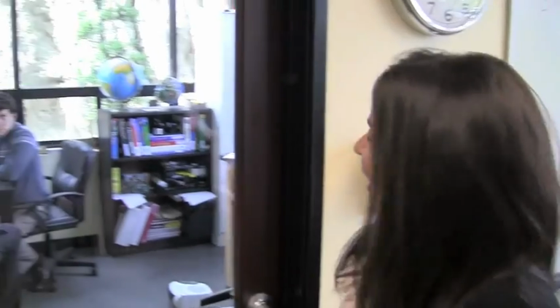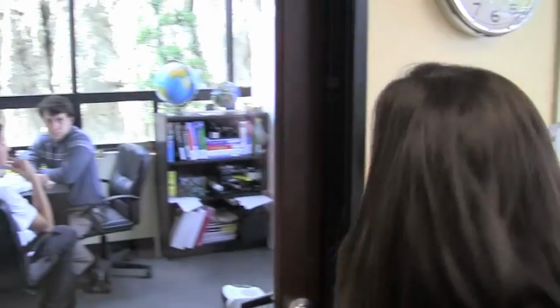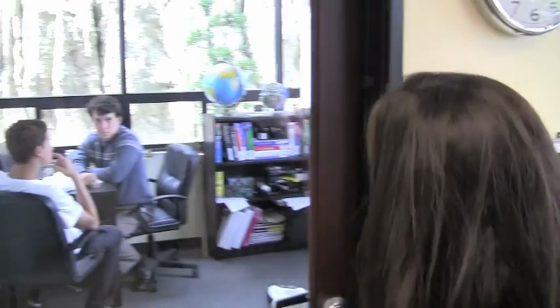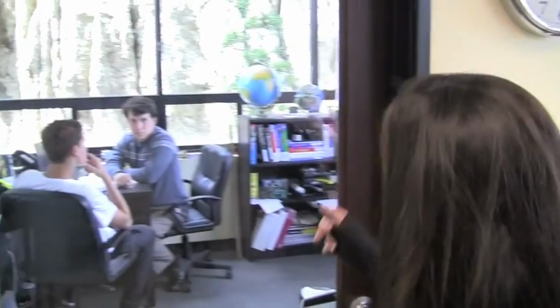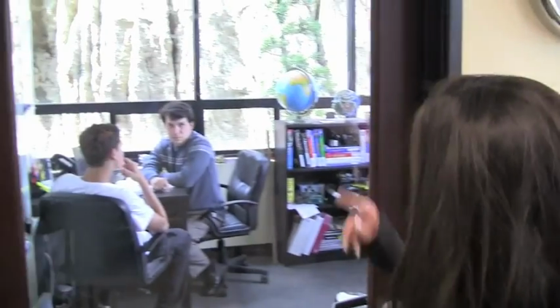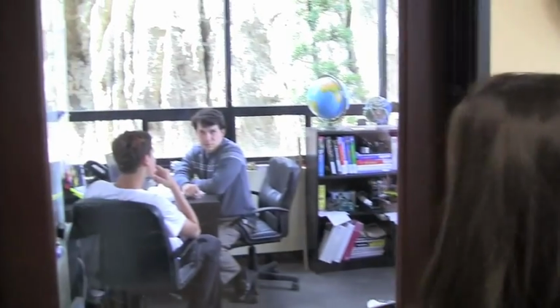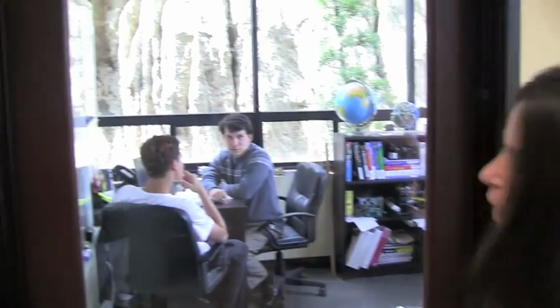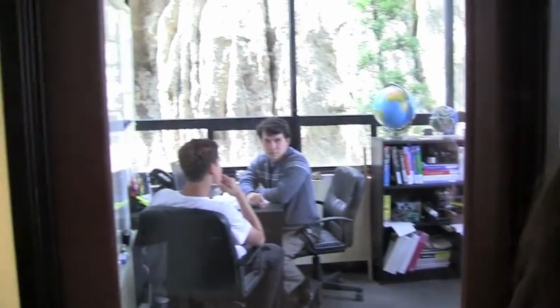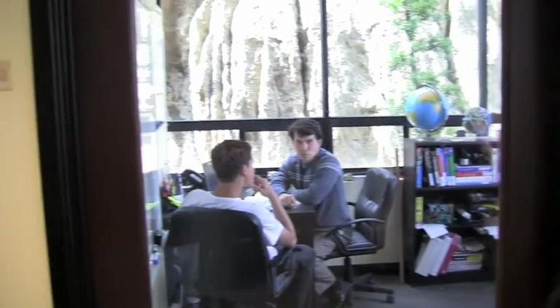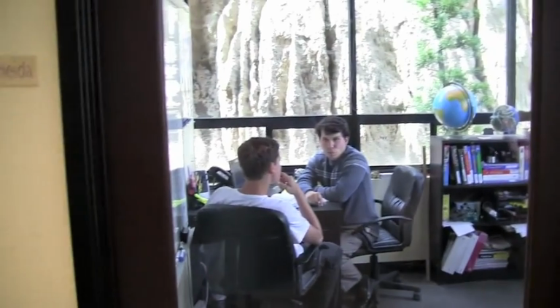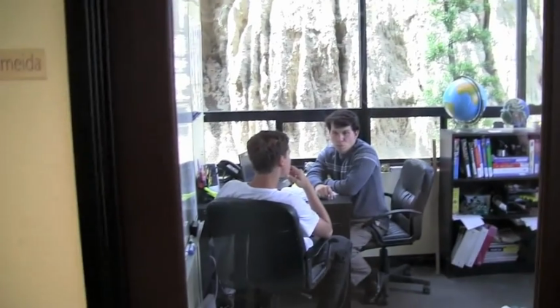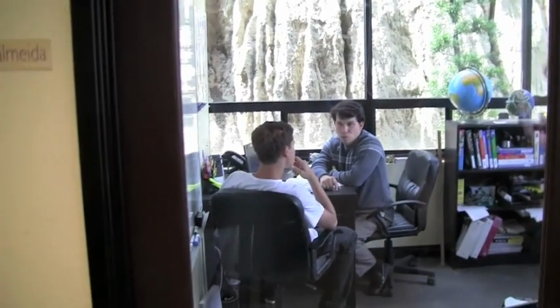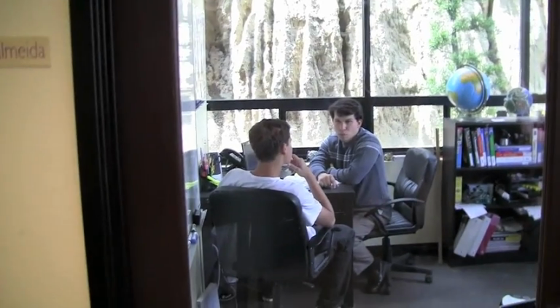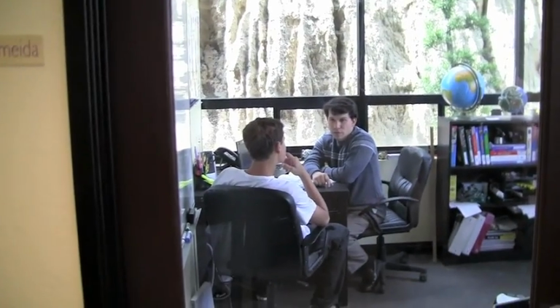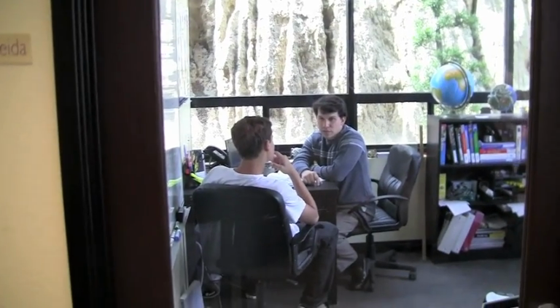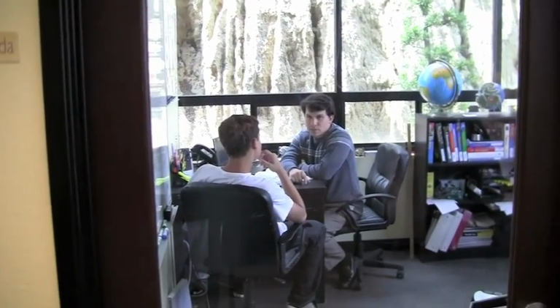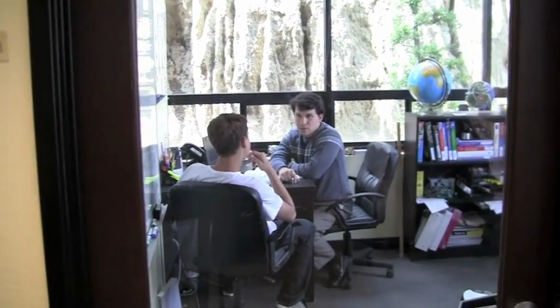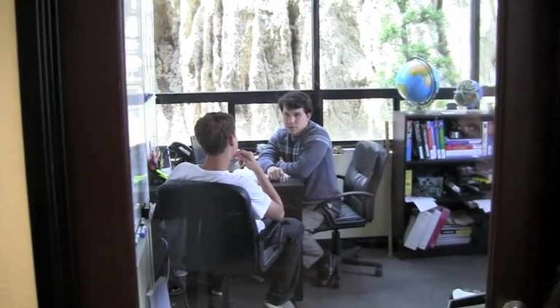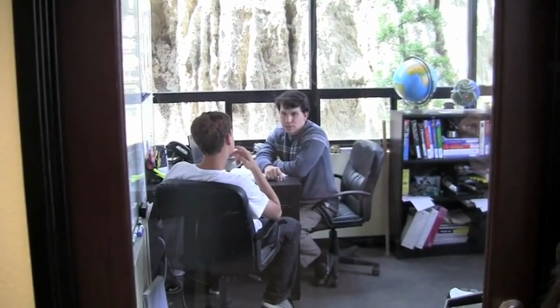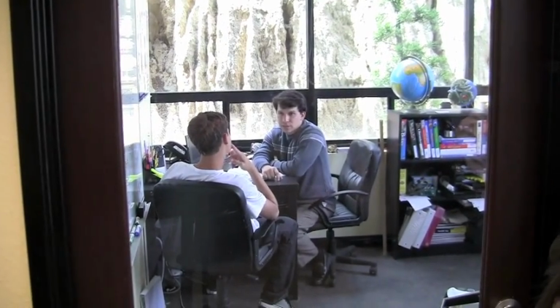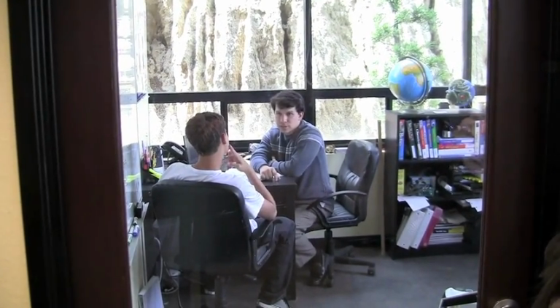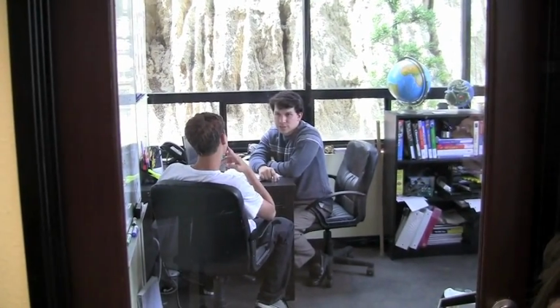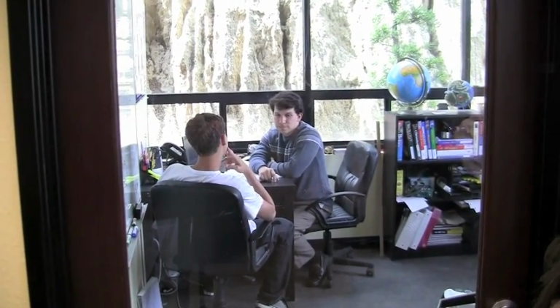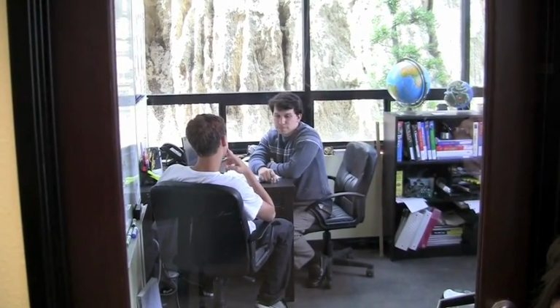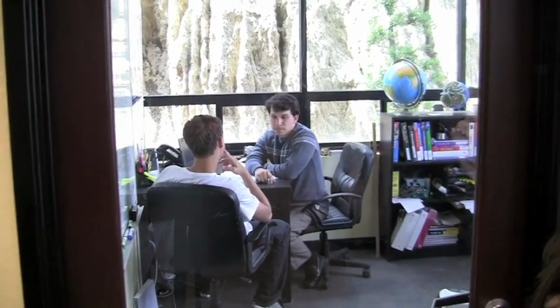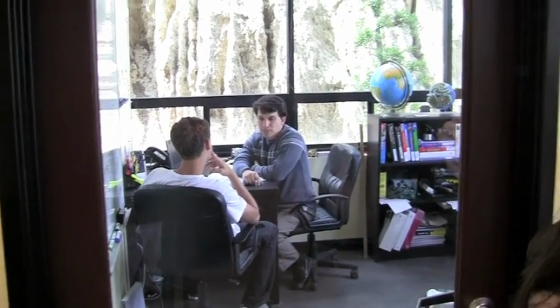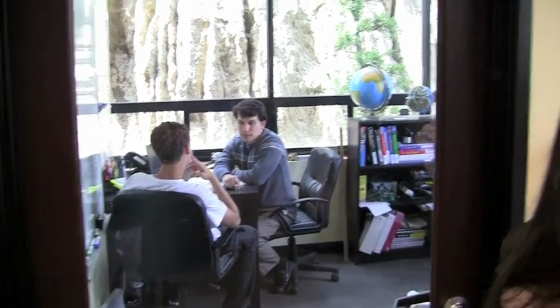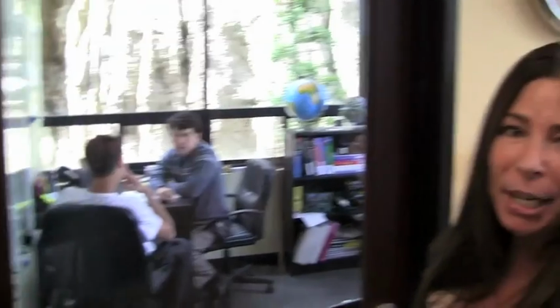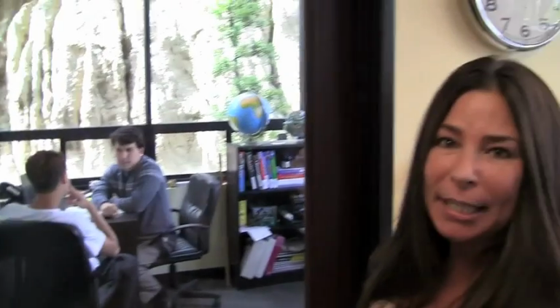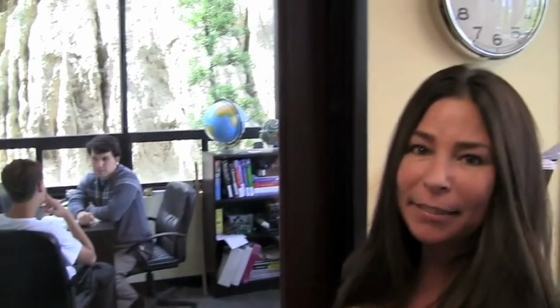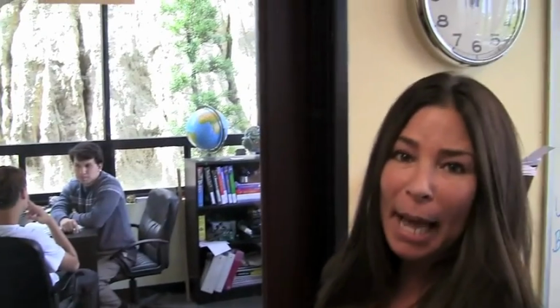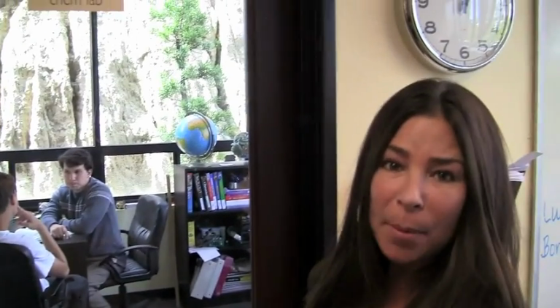Over here is our science lab, and that's David — he's in charge of conducting most of our science labs.